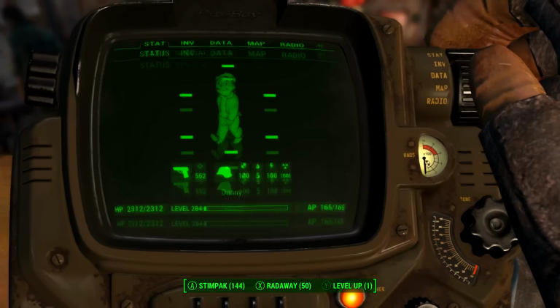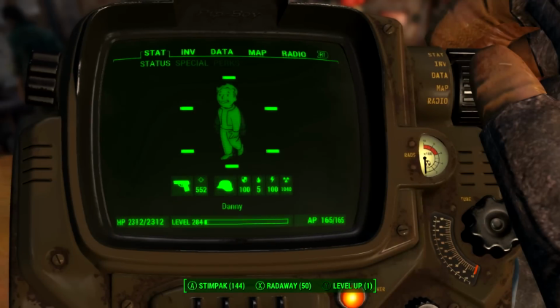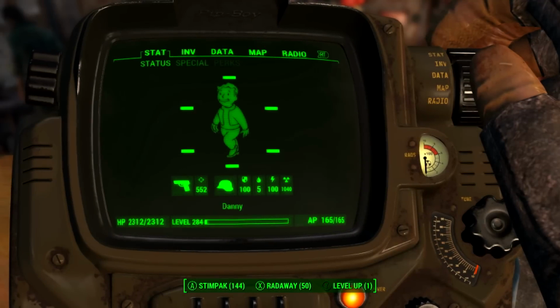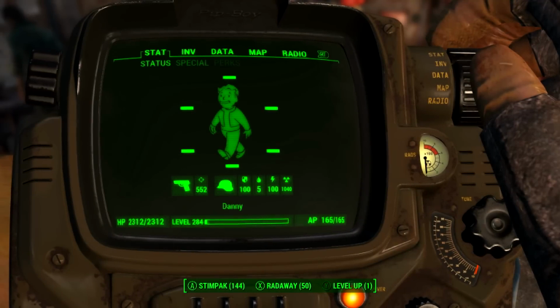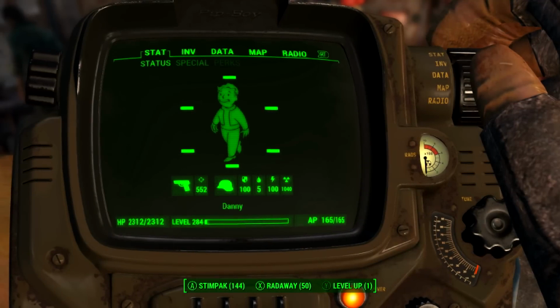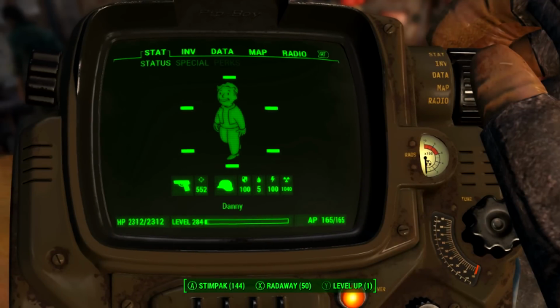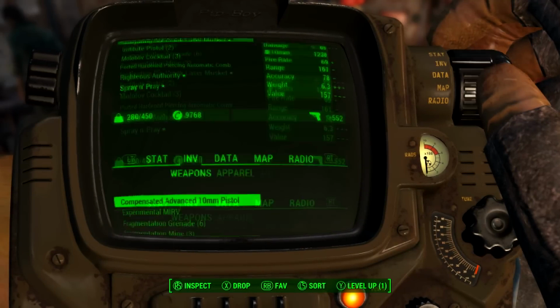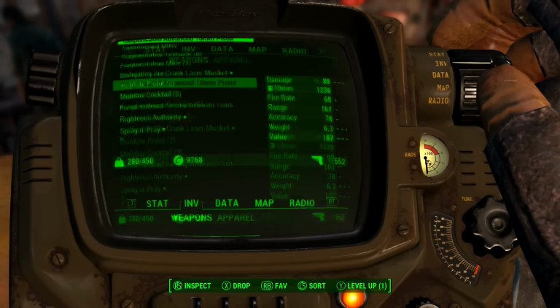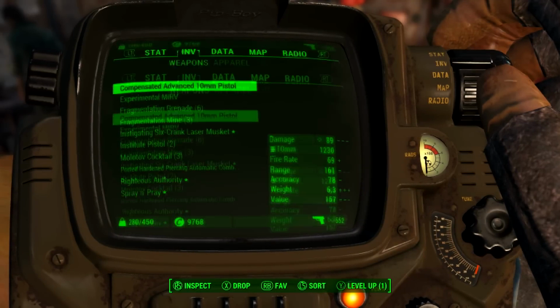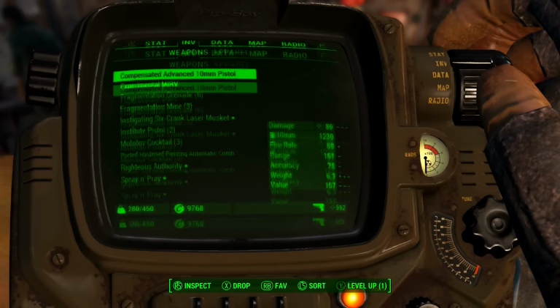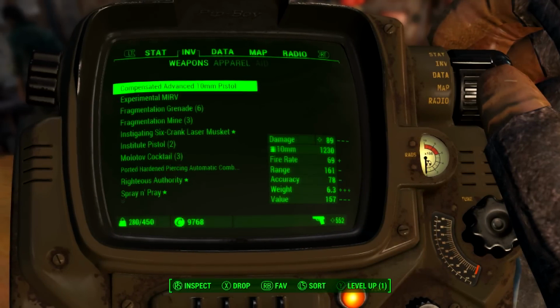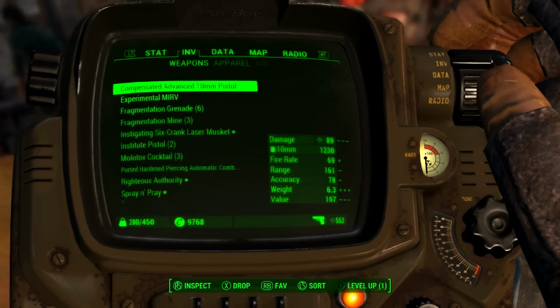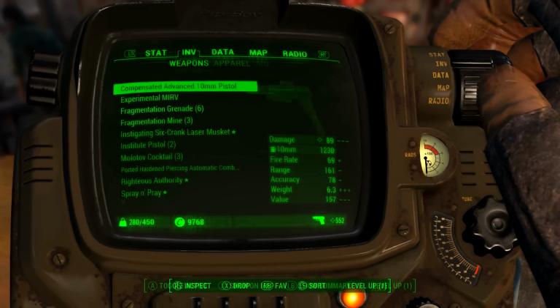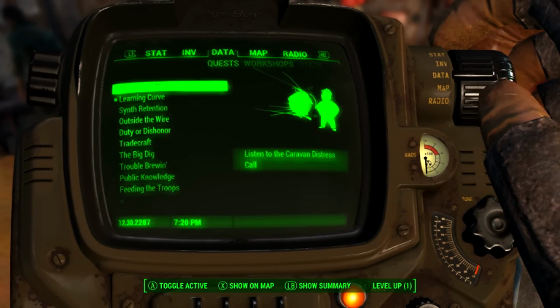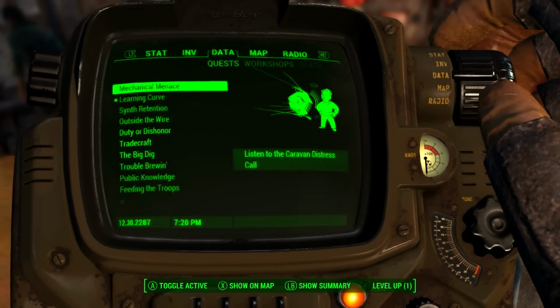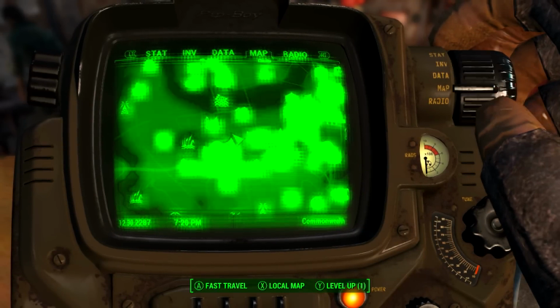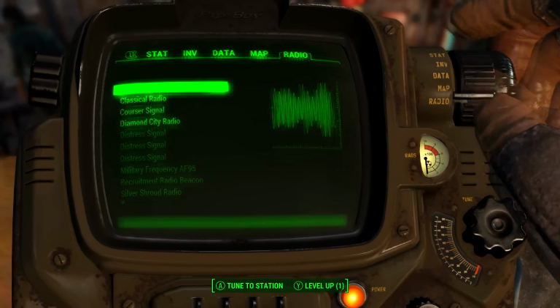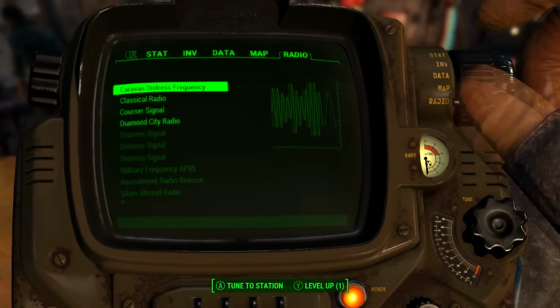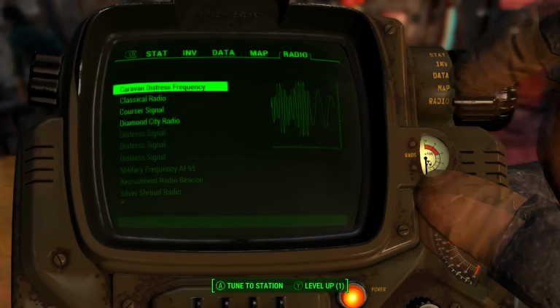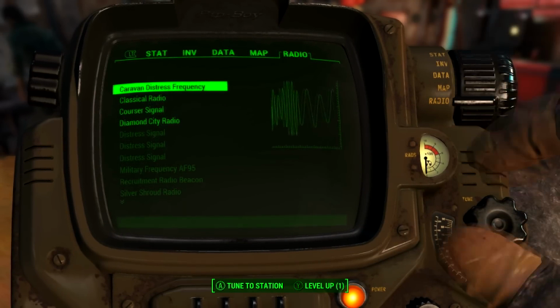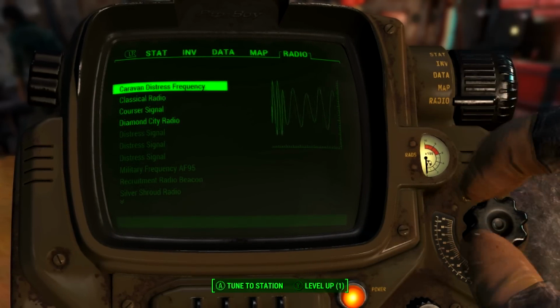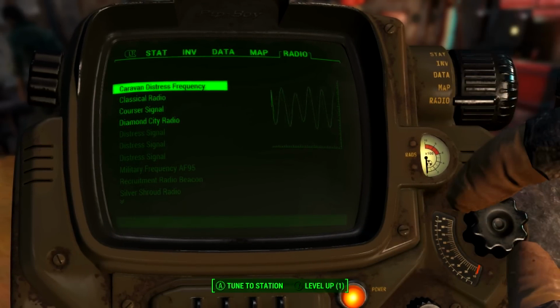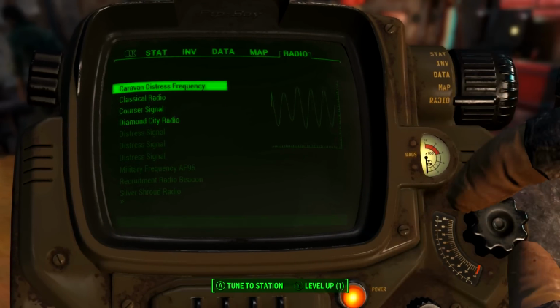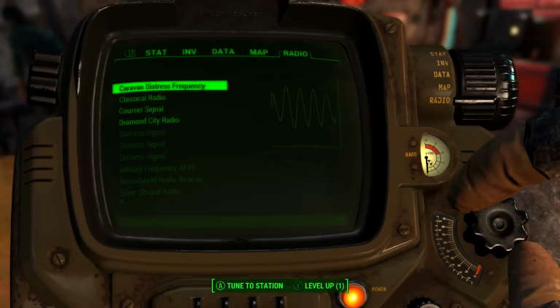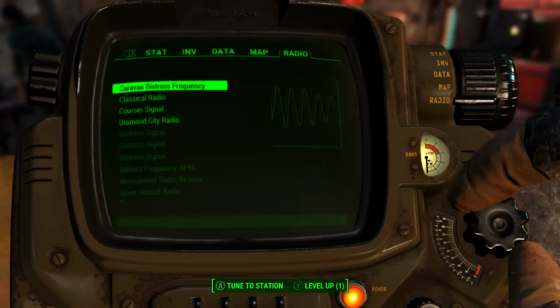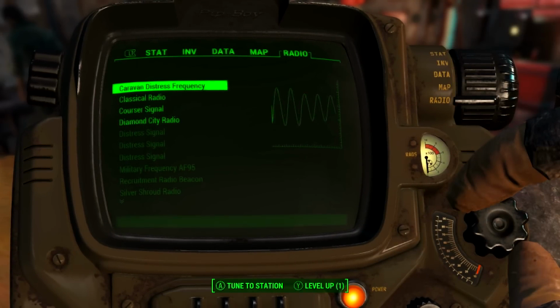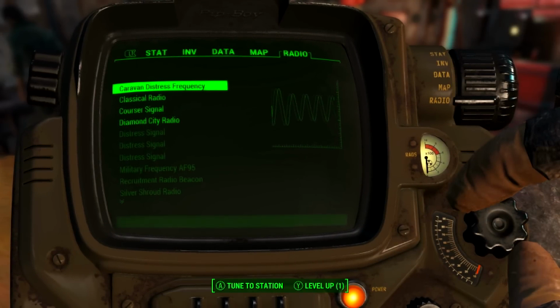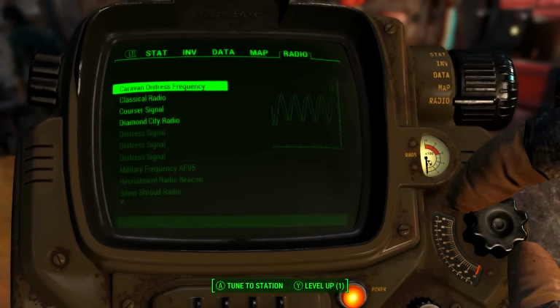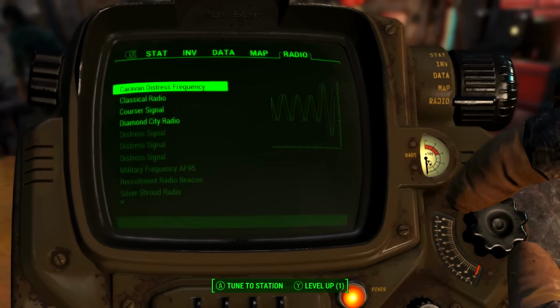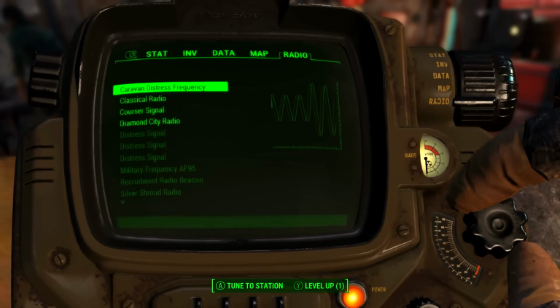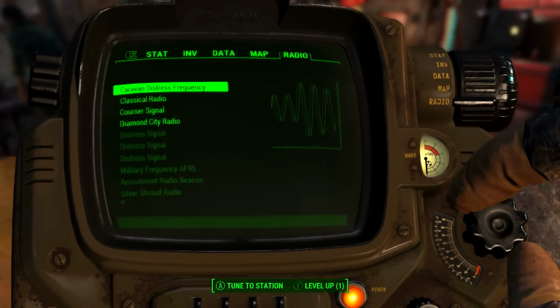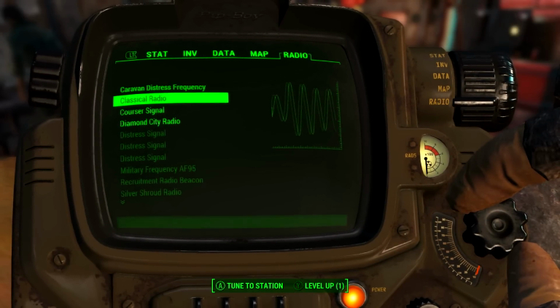So all you need to do is go to your Pip-Boy, find the distress call. It's in the radio signal section.